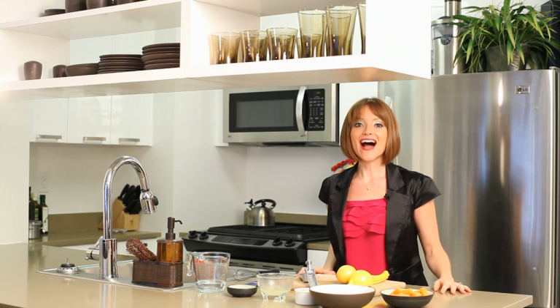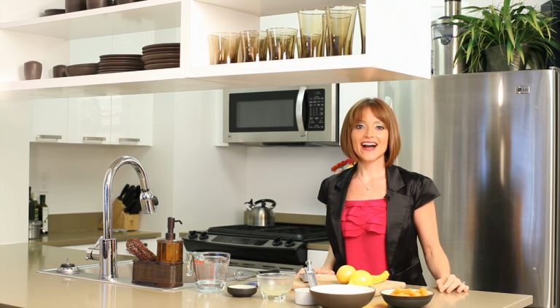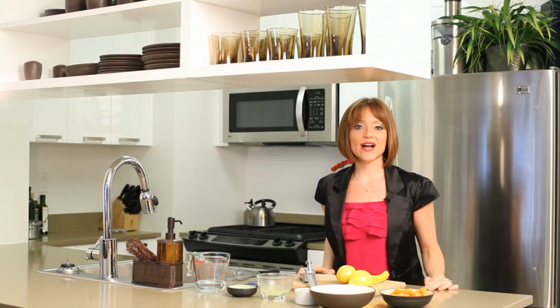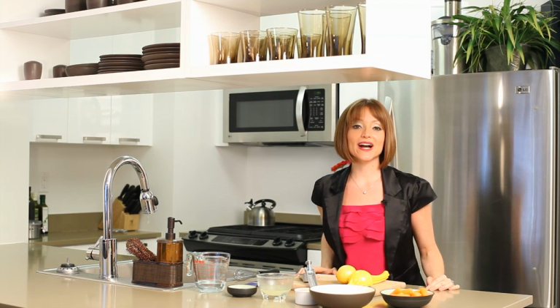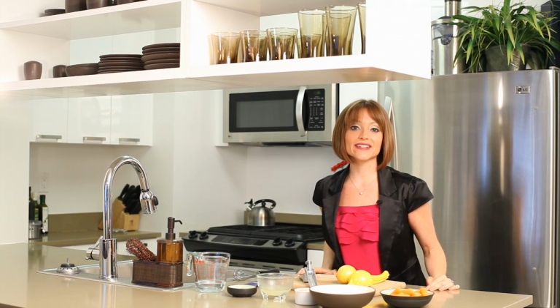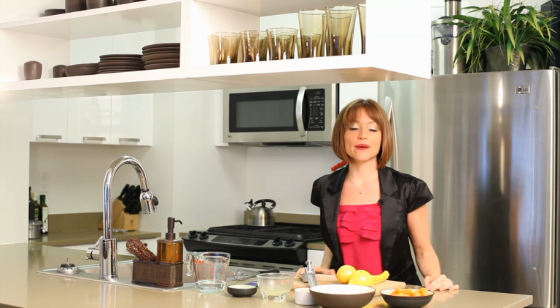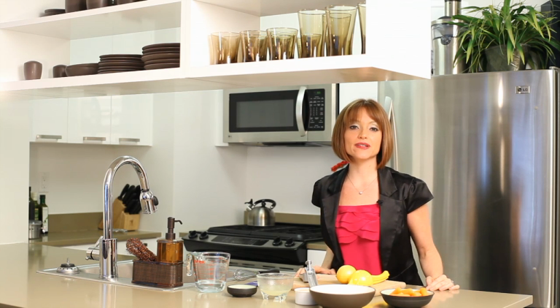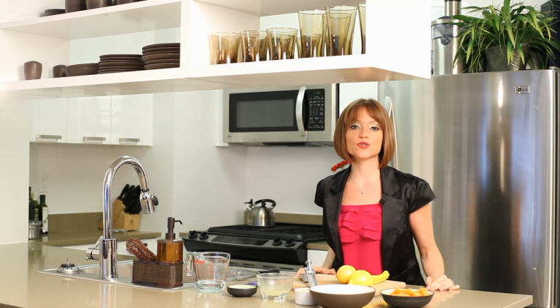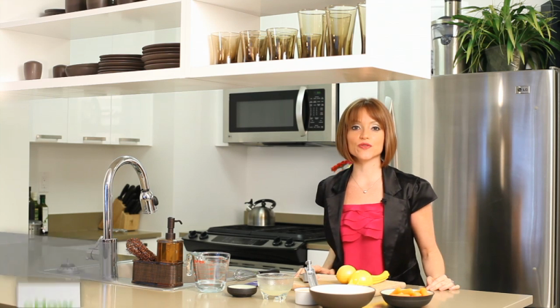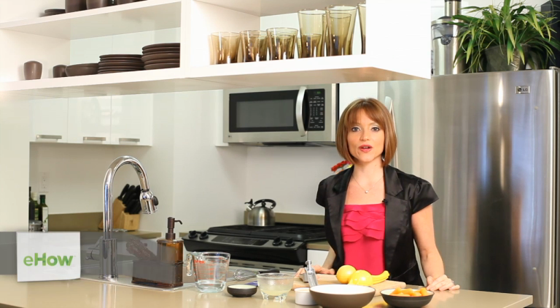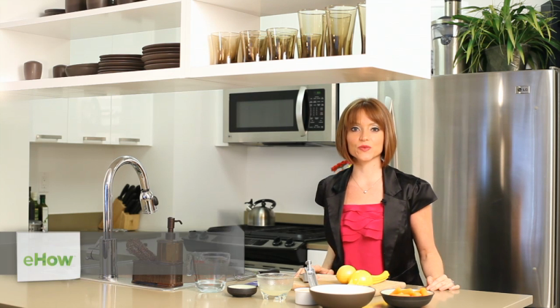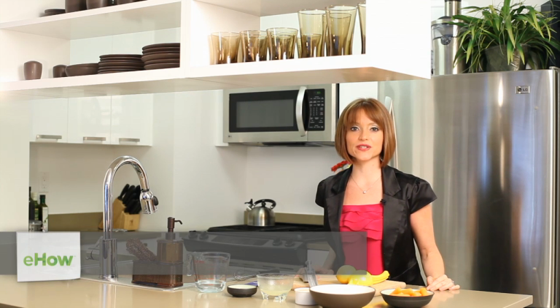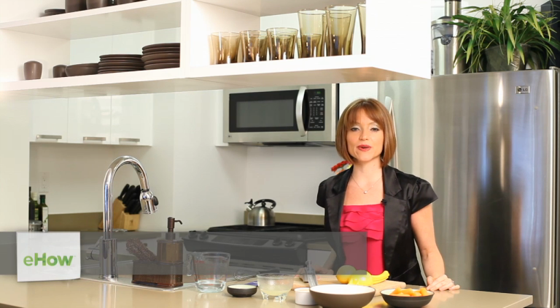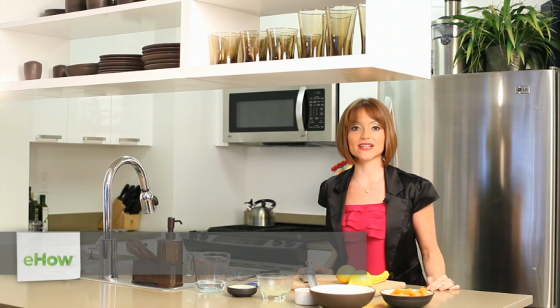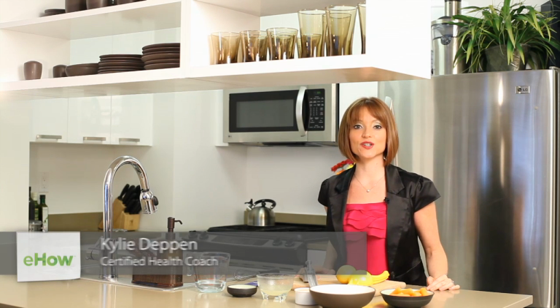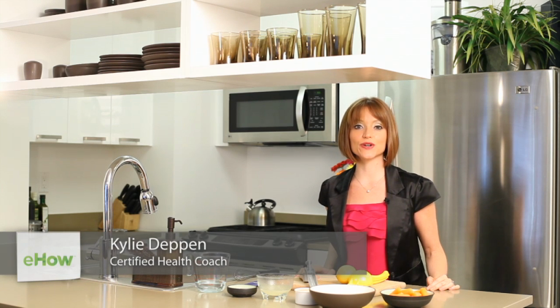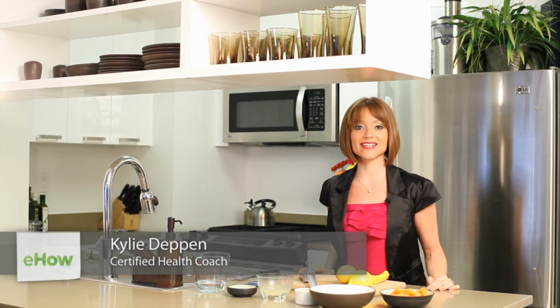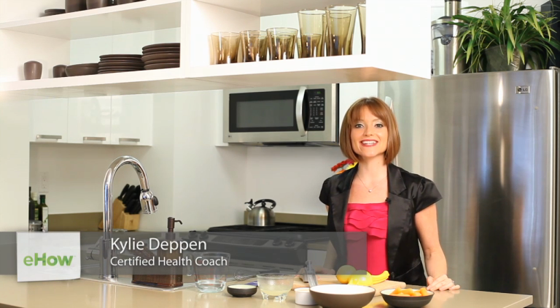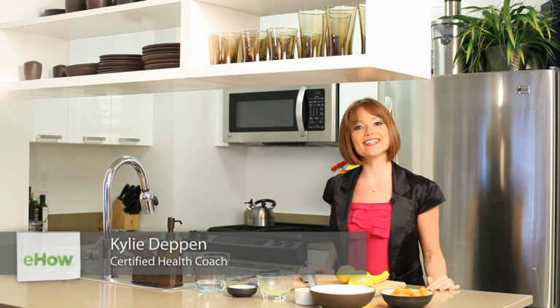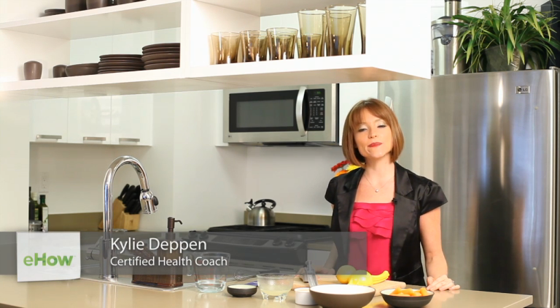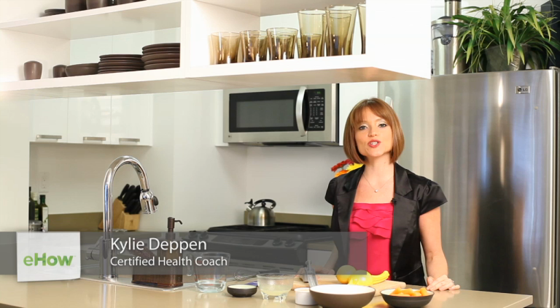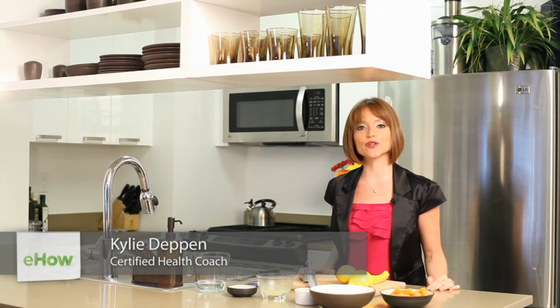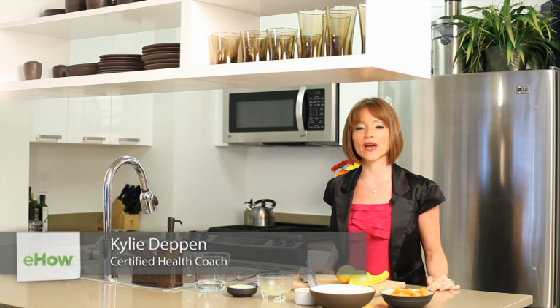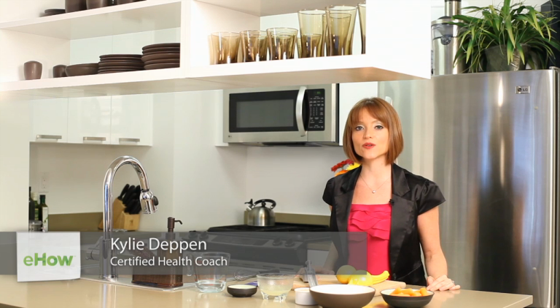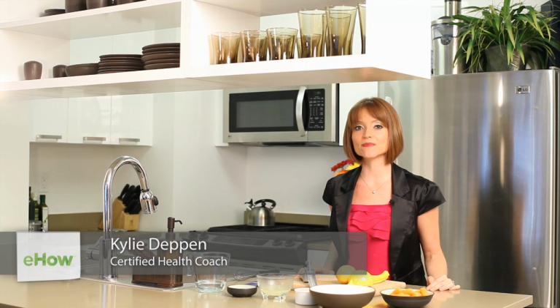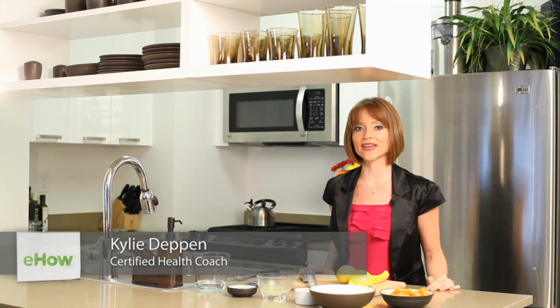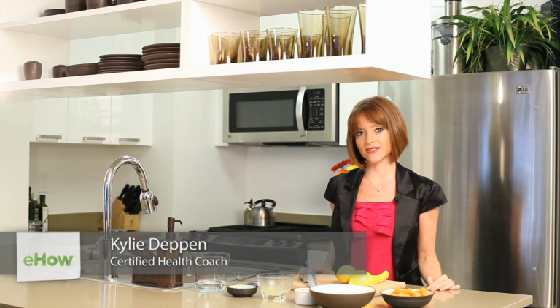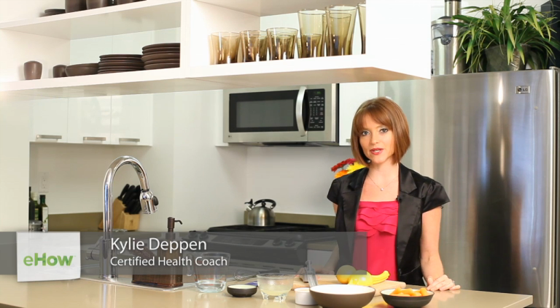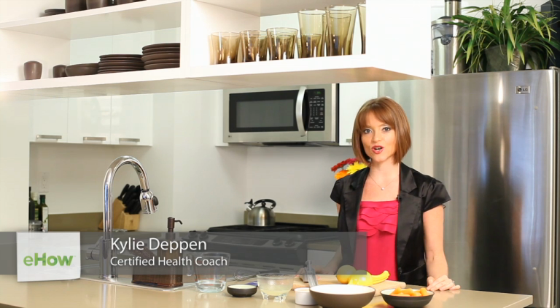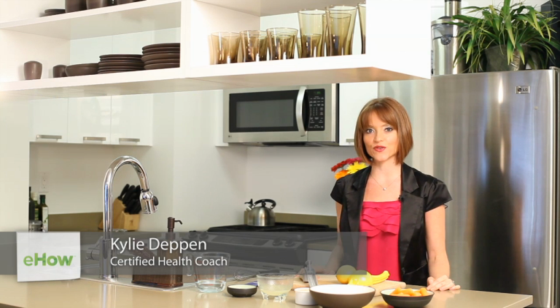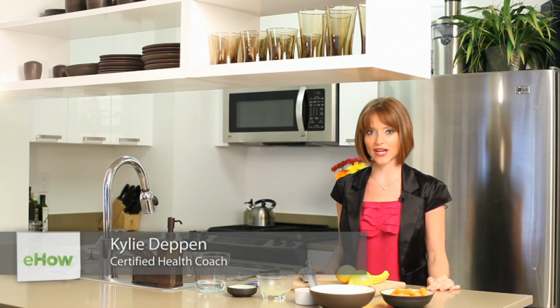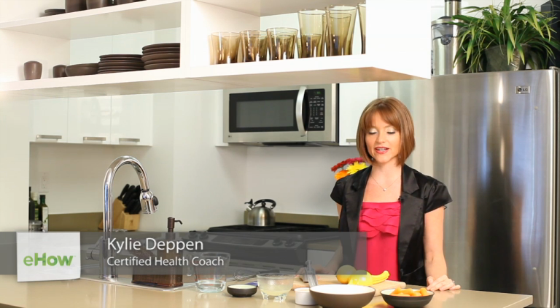Hi, I'm Kylie Deppin with Joyful Health and Wellness based out of New York City, and today I'm going to show you how to make a dipping sauce for carrots.